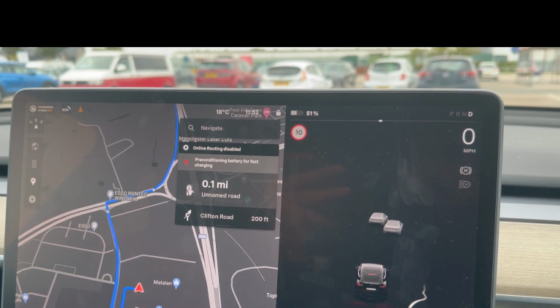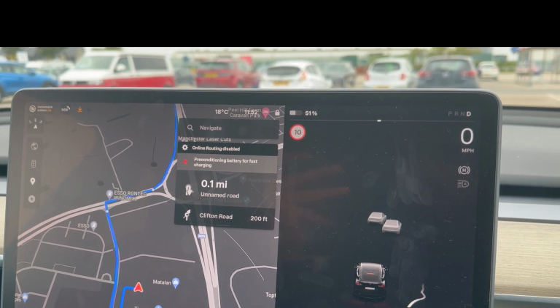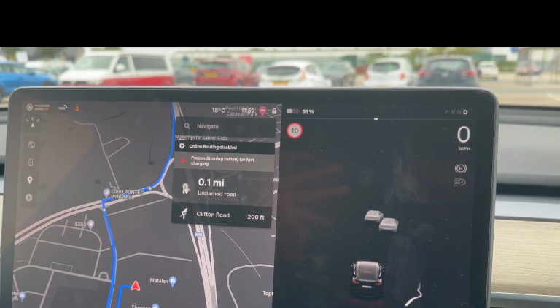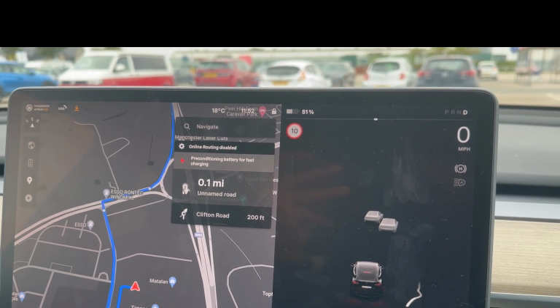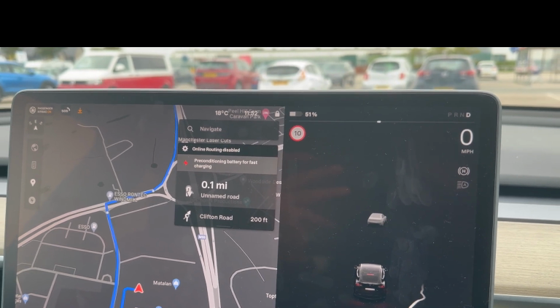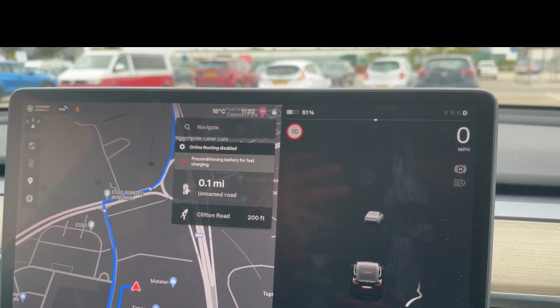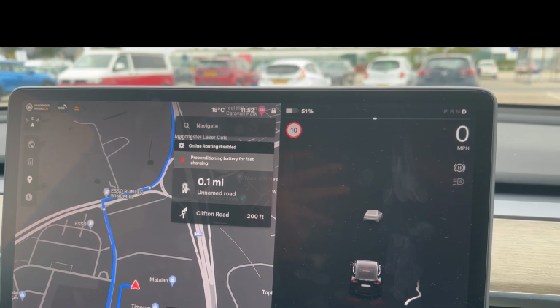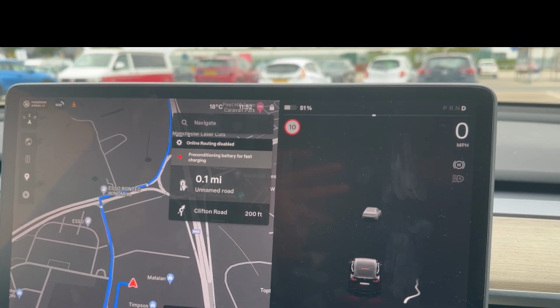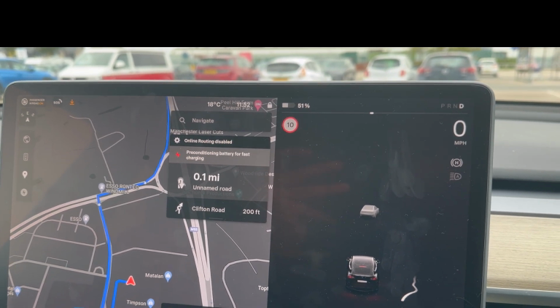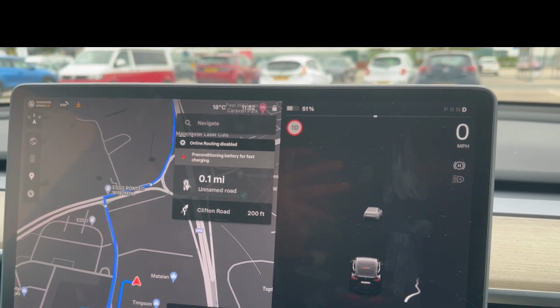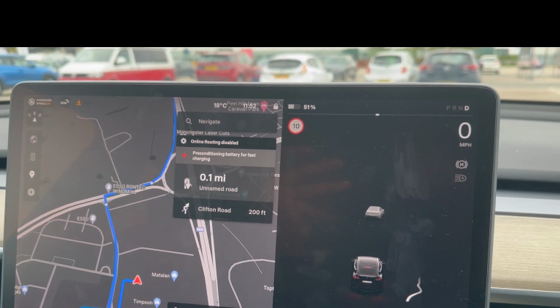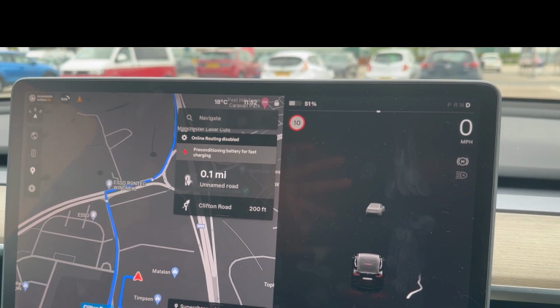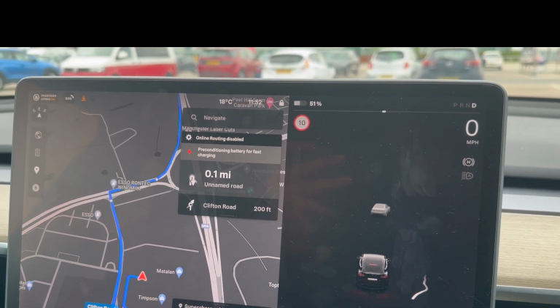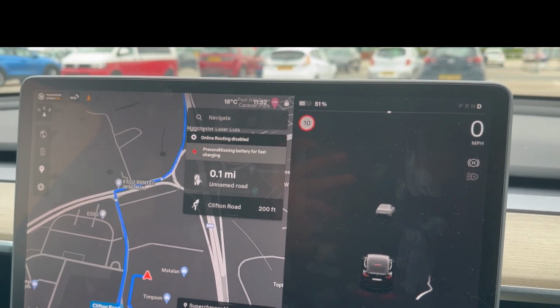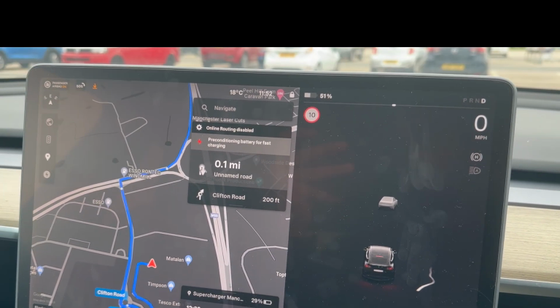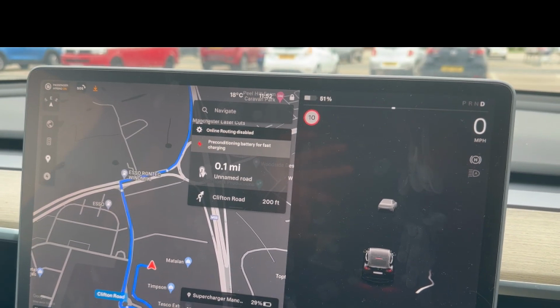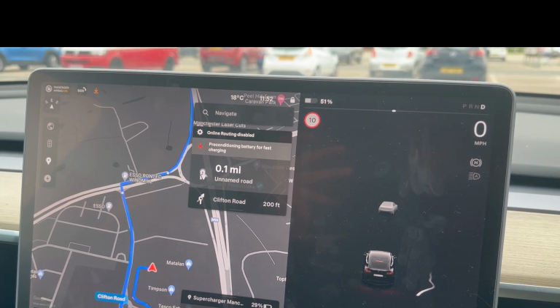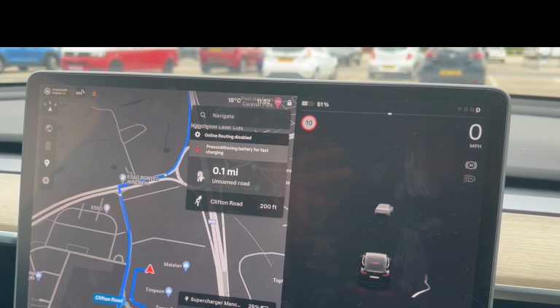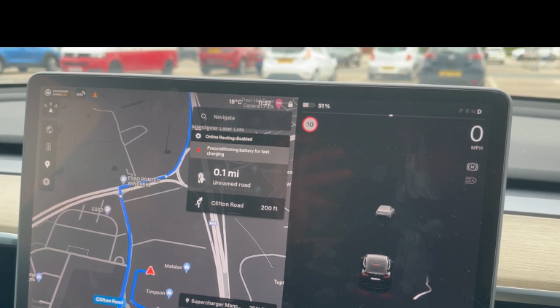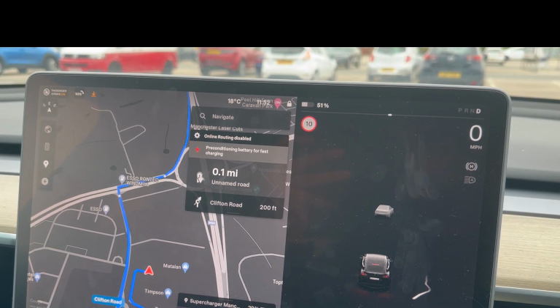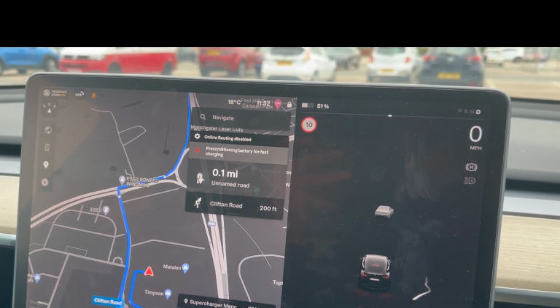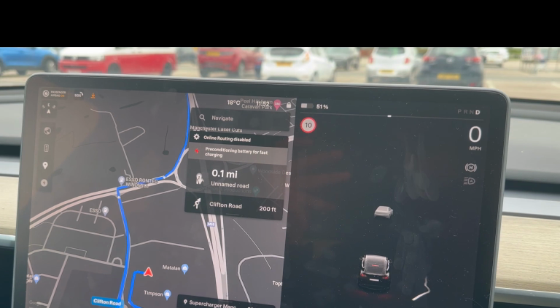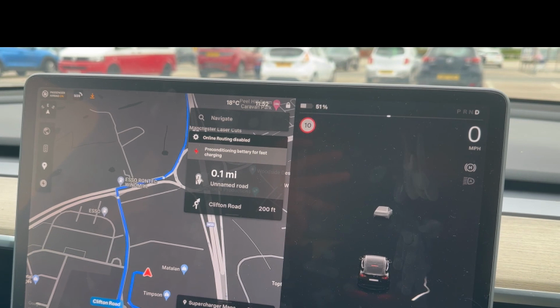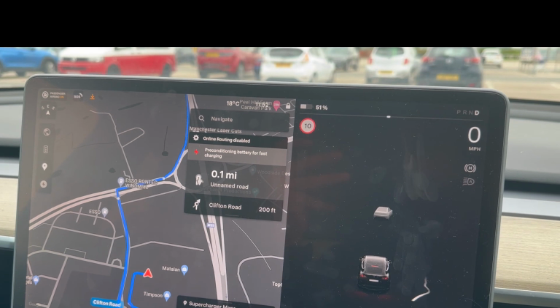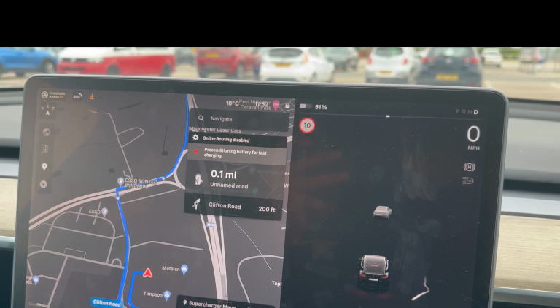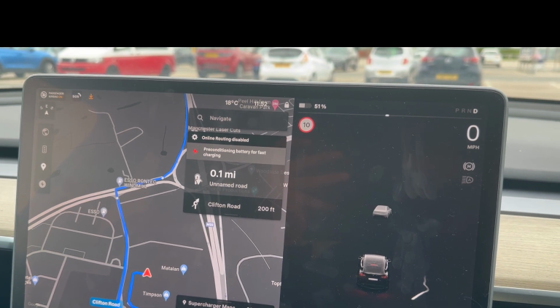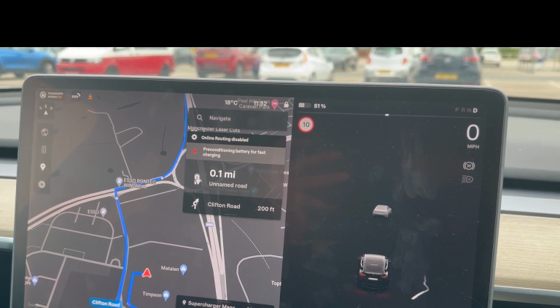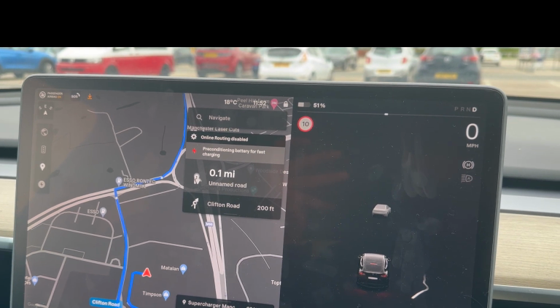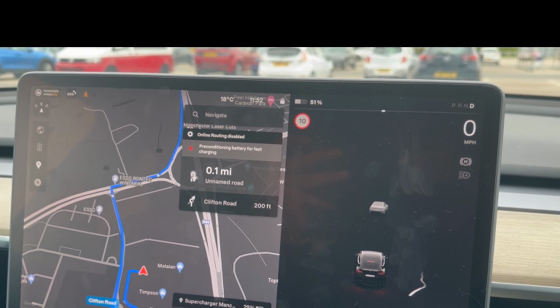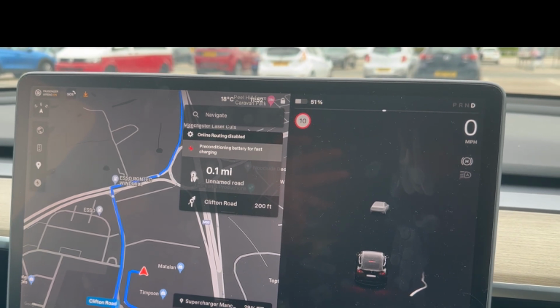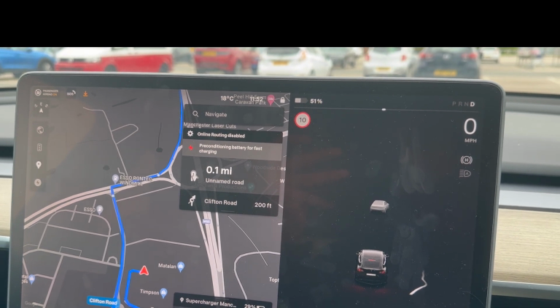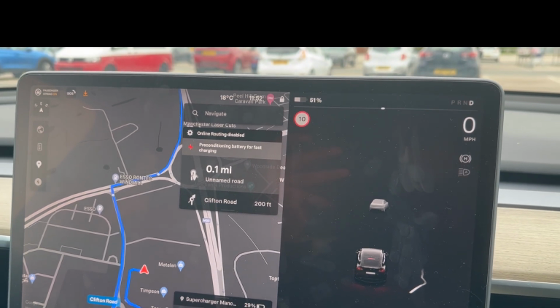So we're heading to the supercharger at Trafford Centre. You might be able to hear that the car is making like a humming noise.